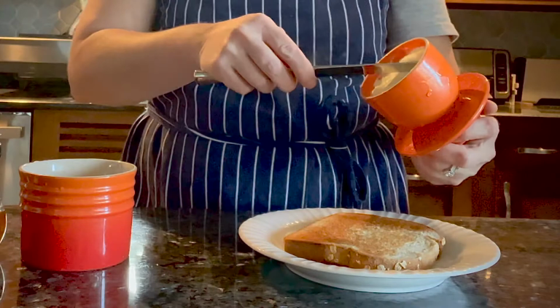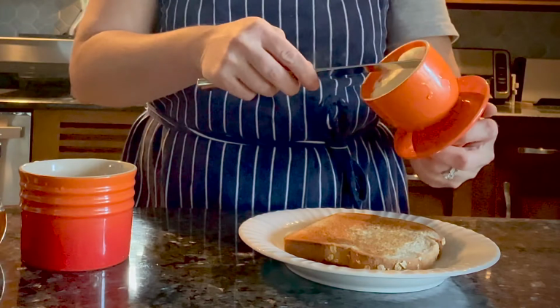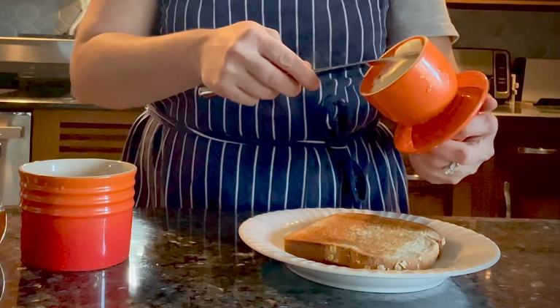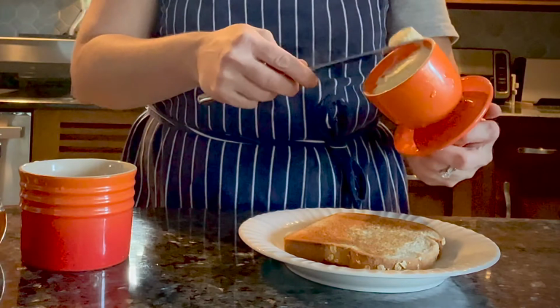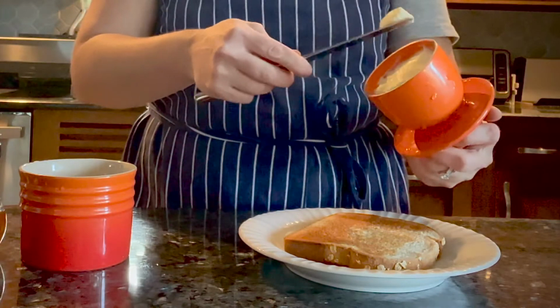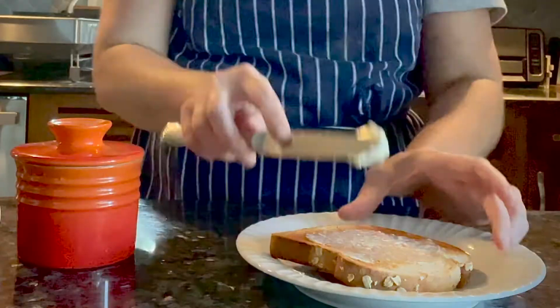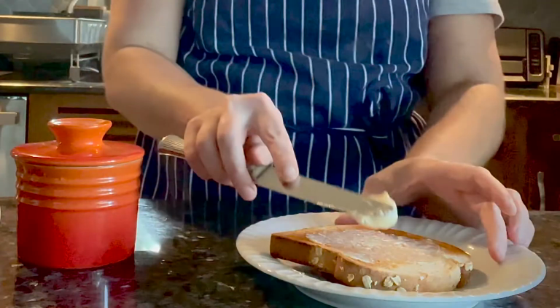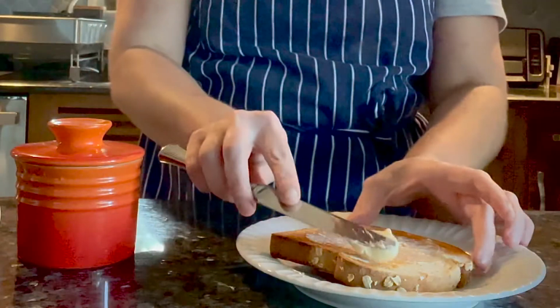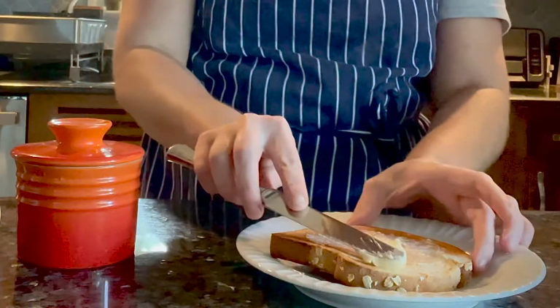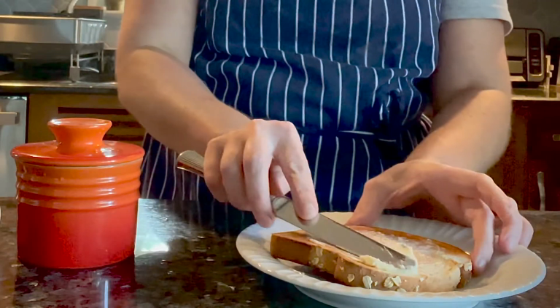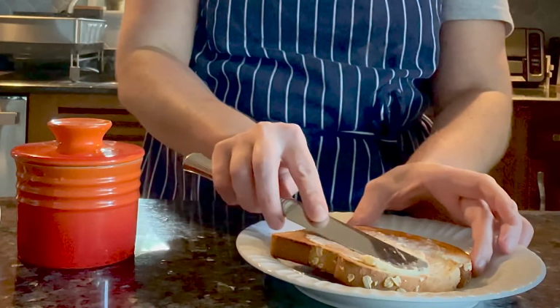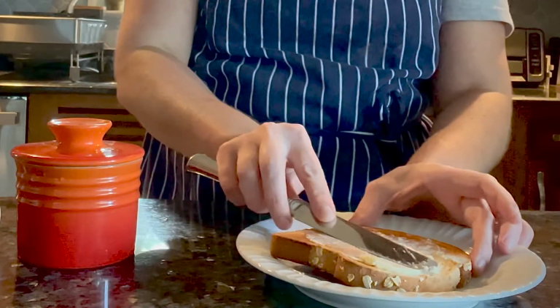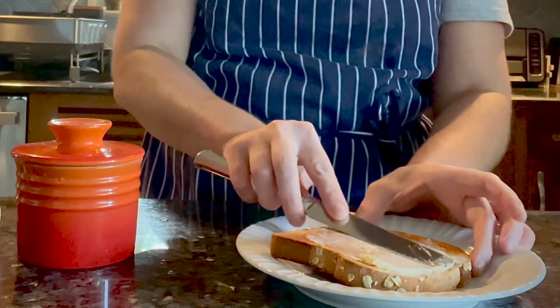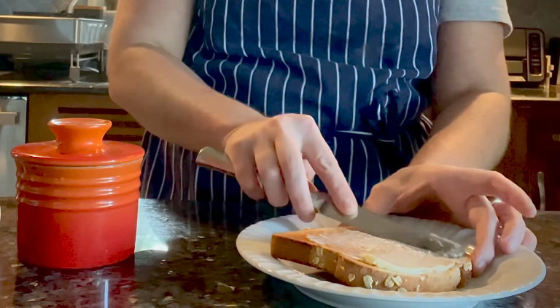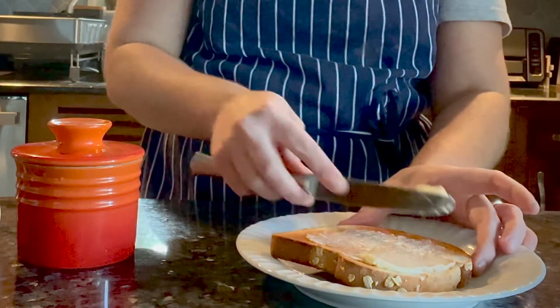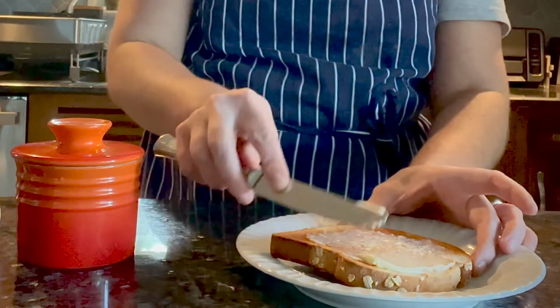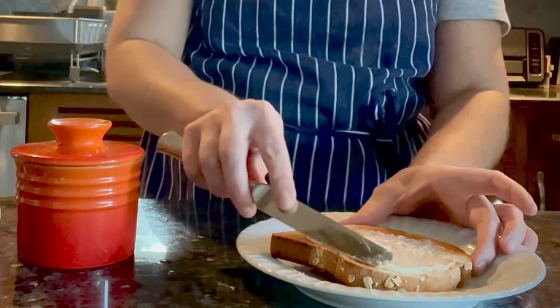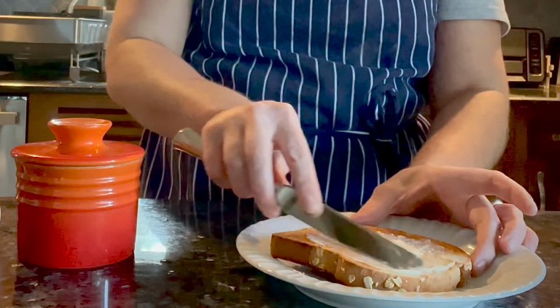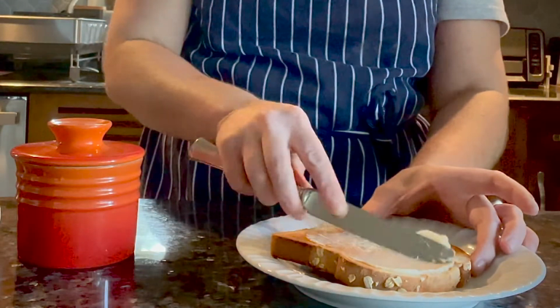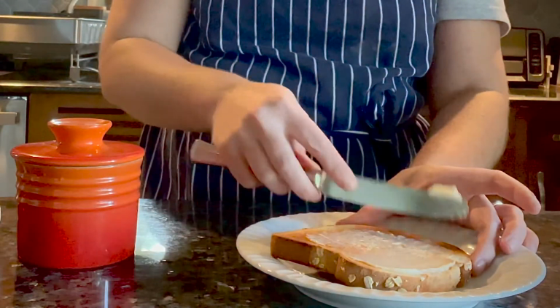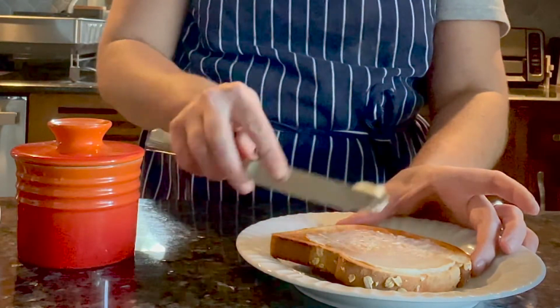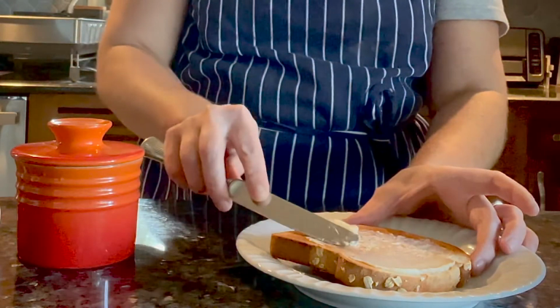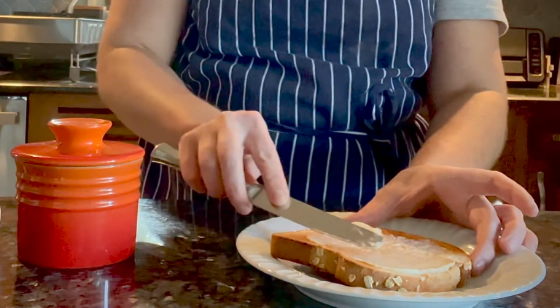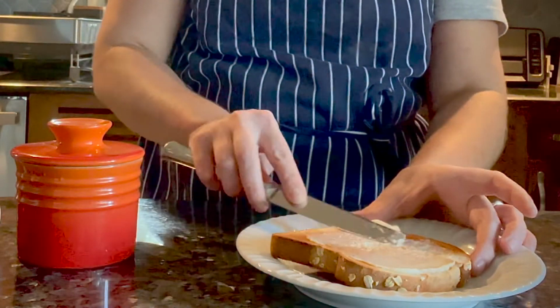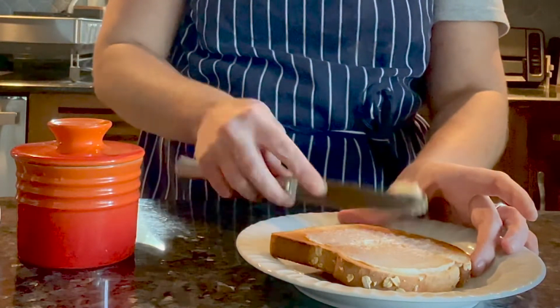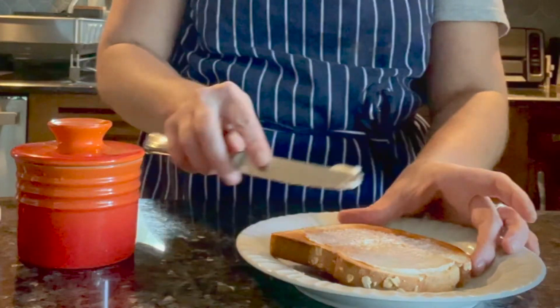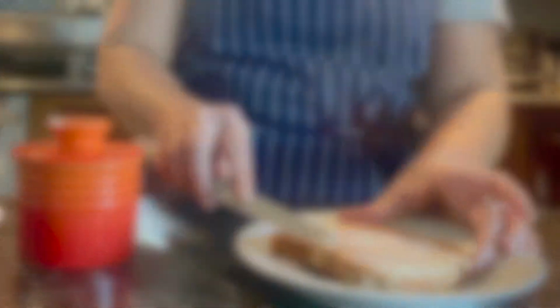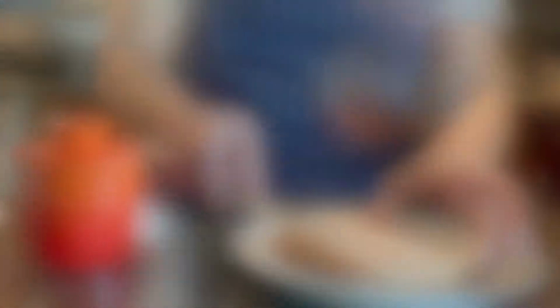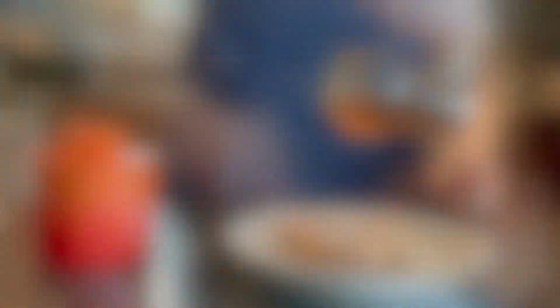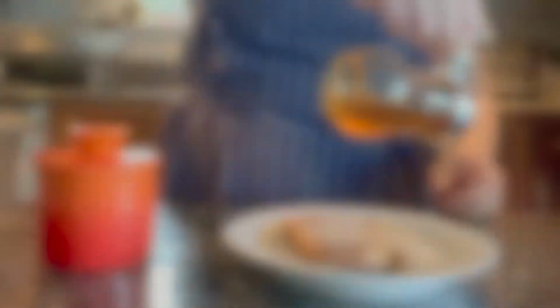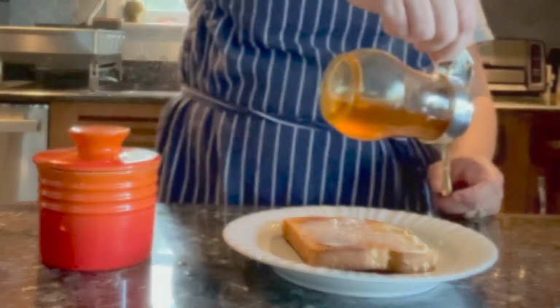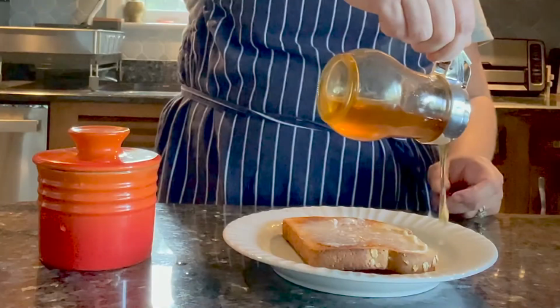Have fresh butter ready anytime for spreading, sautéing, and impulse baking.